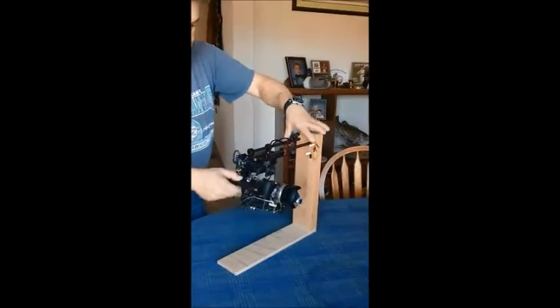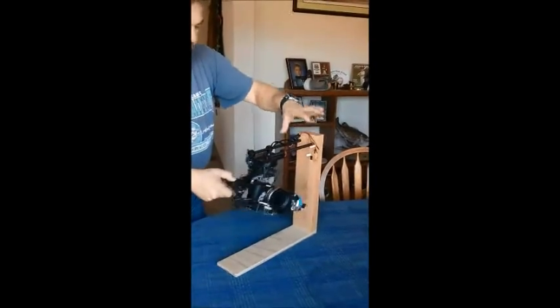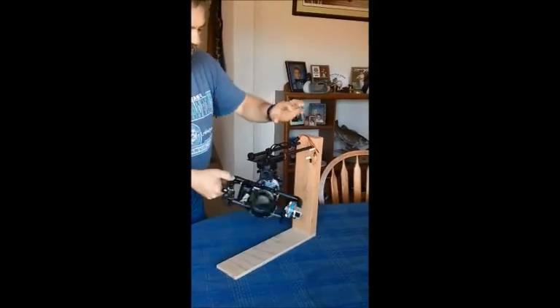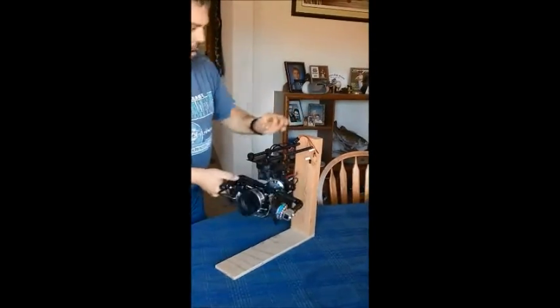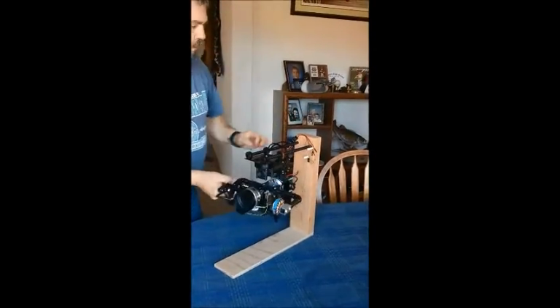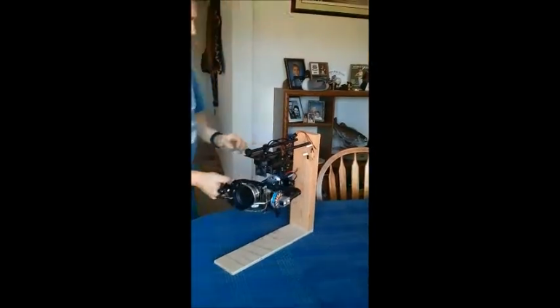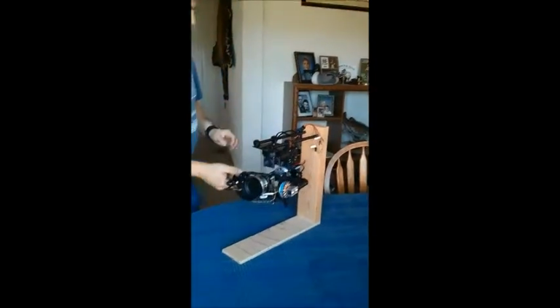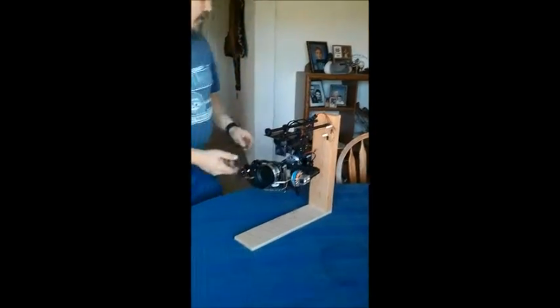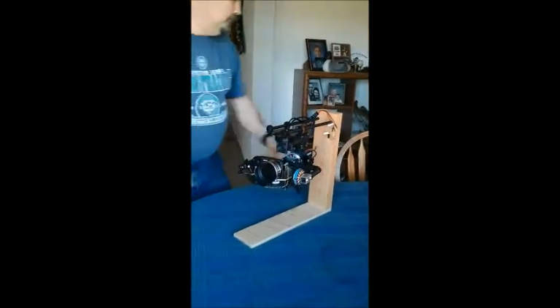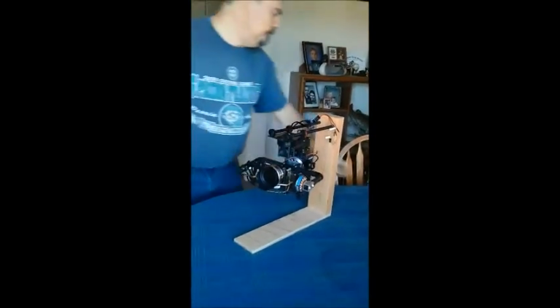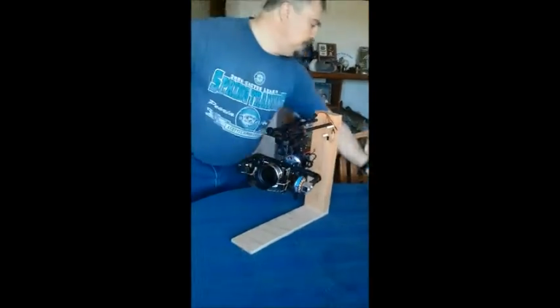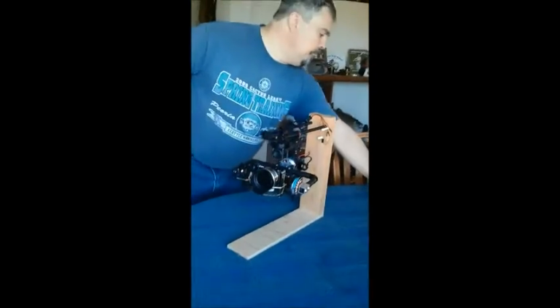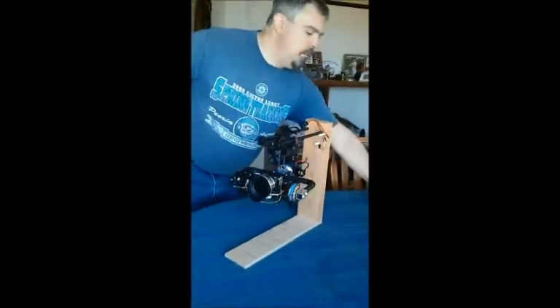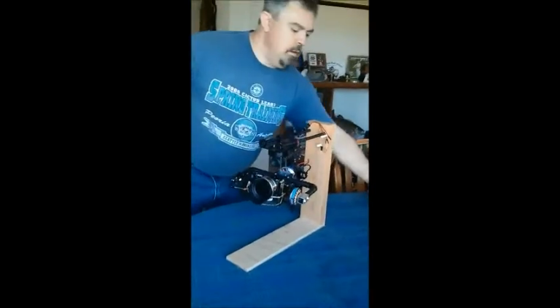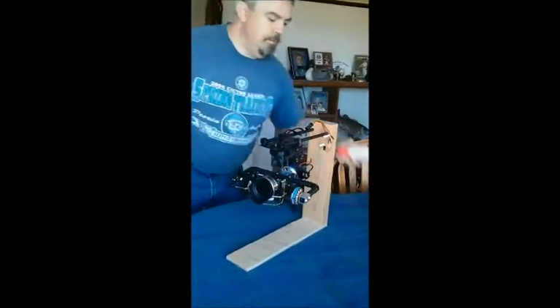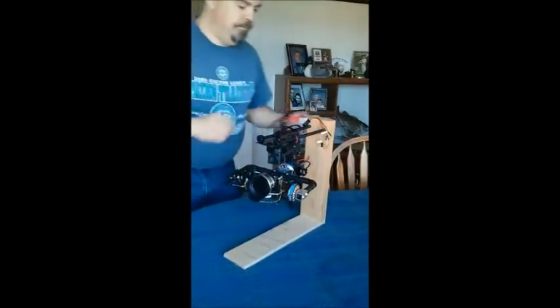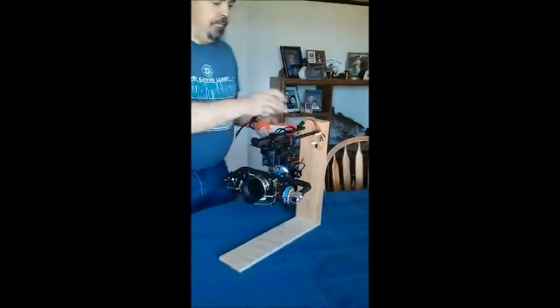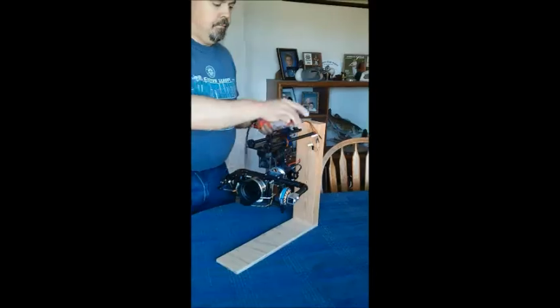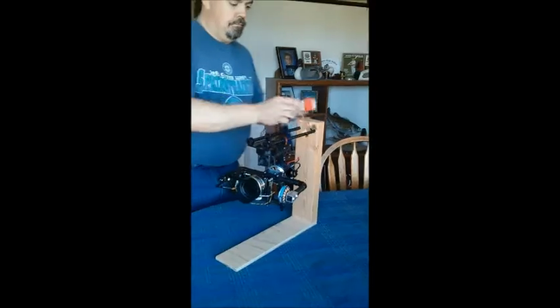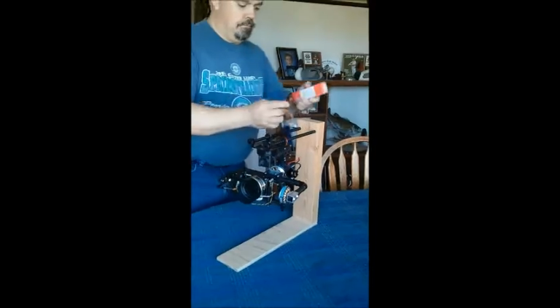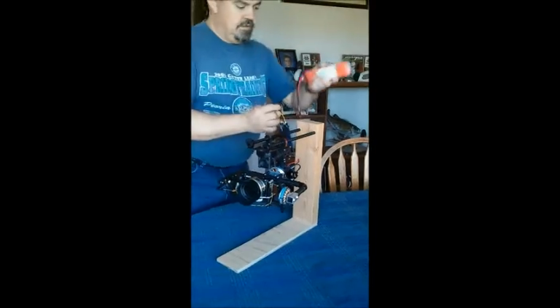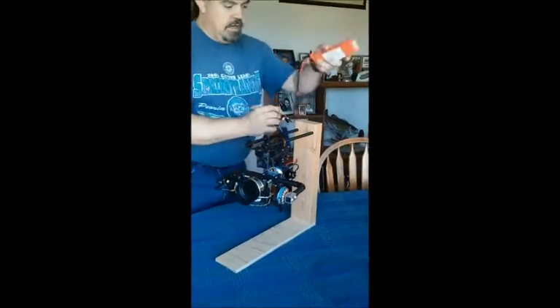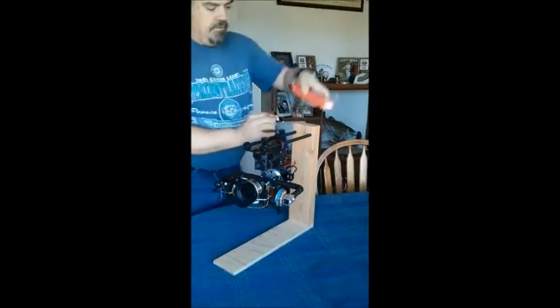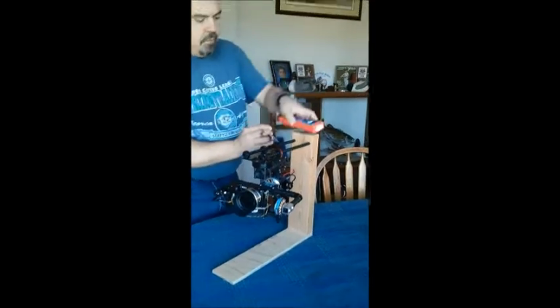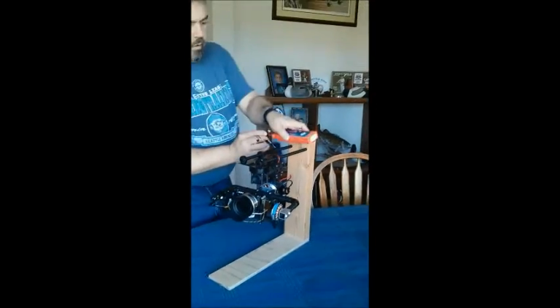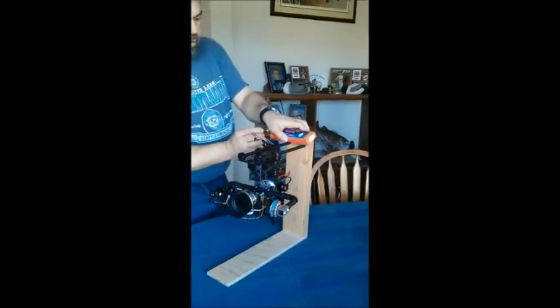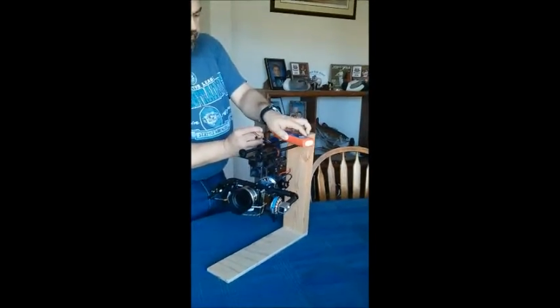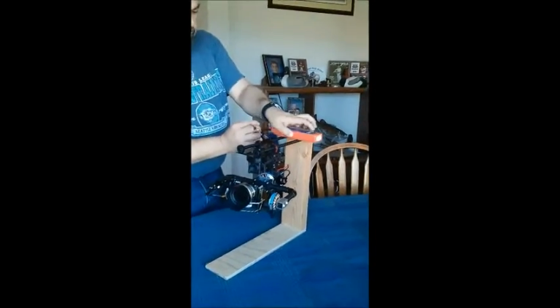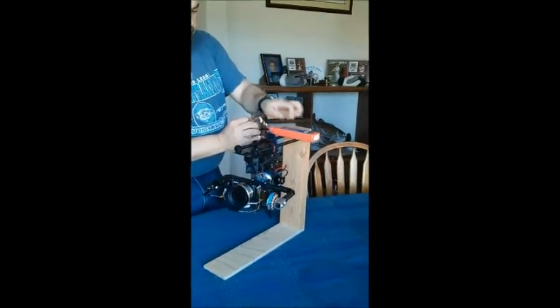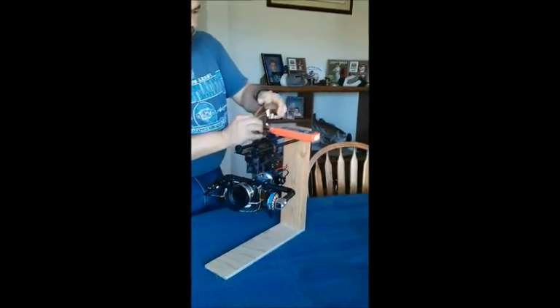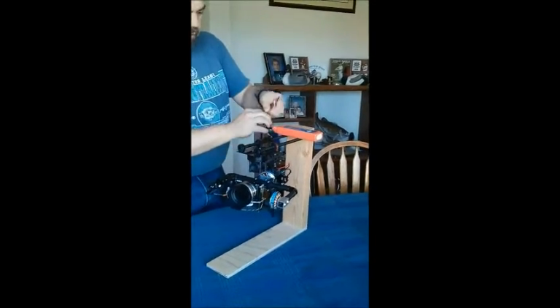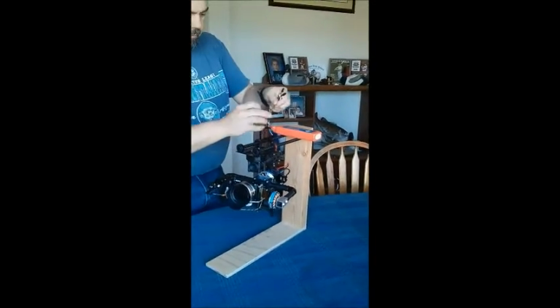Here's the problem I'm having — it's an 11.1 volt battery.